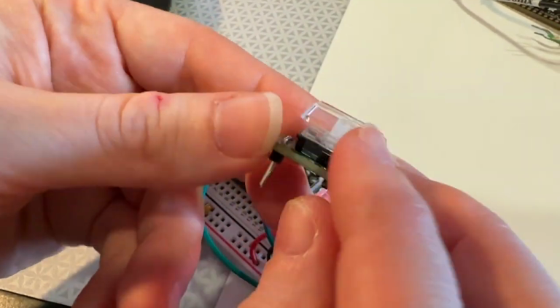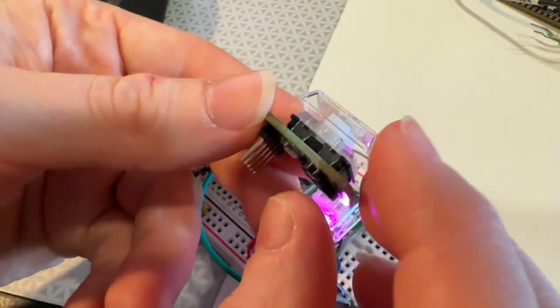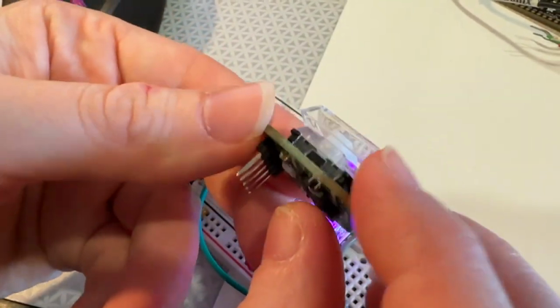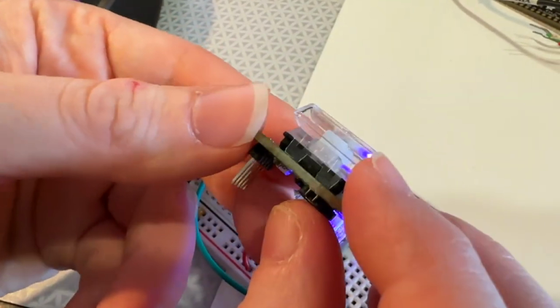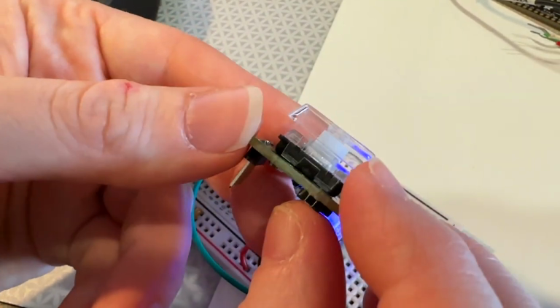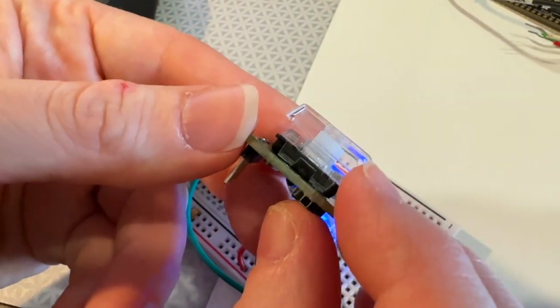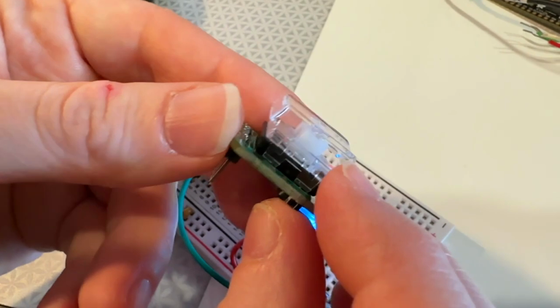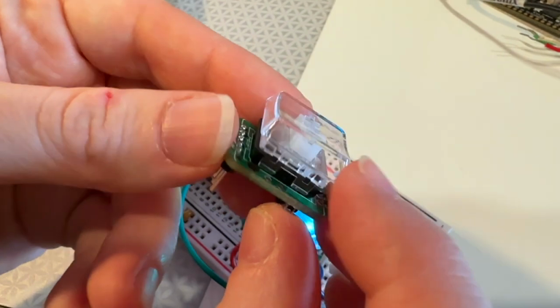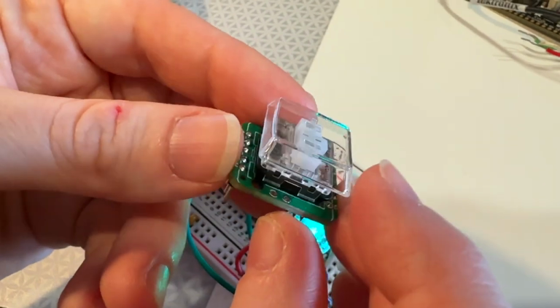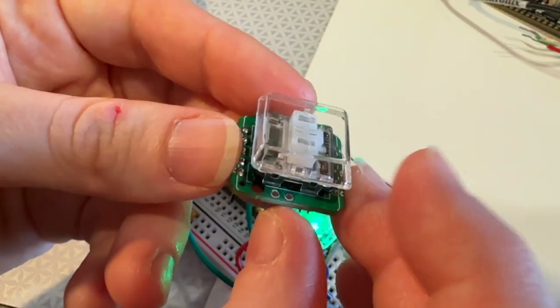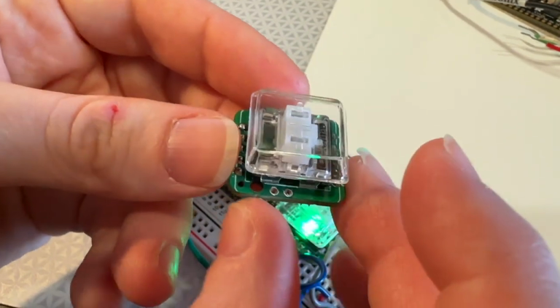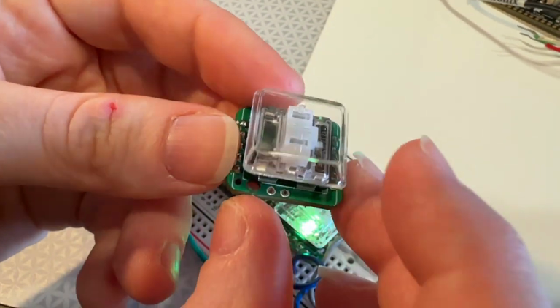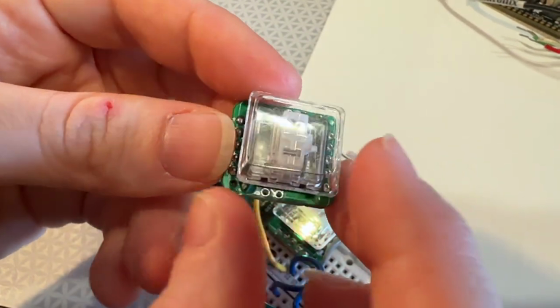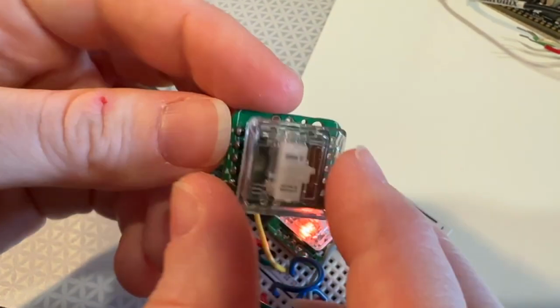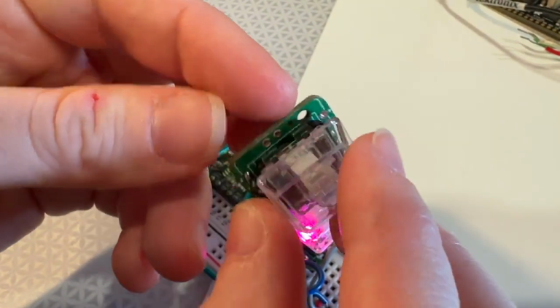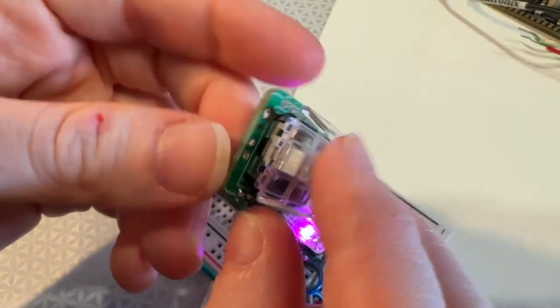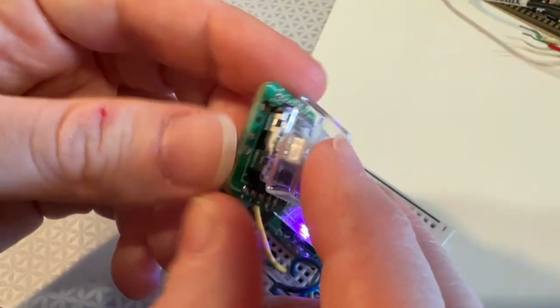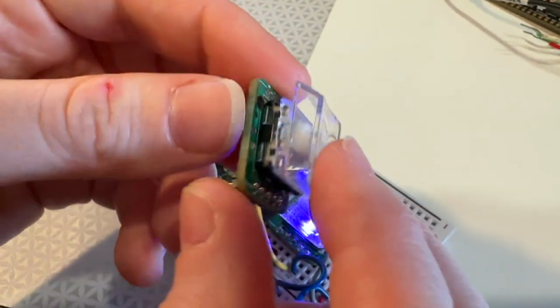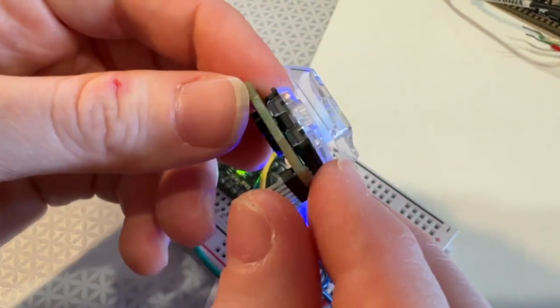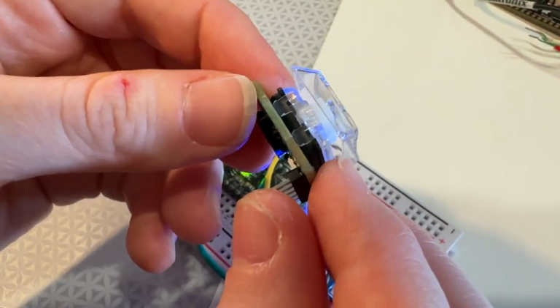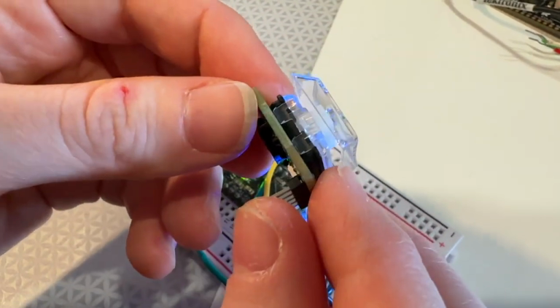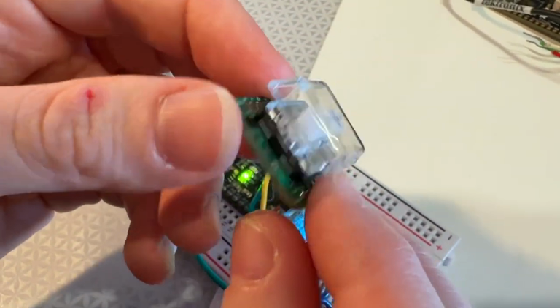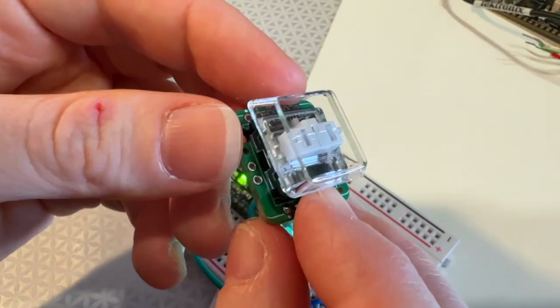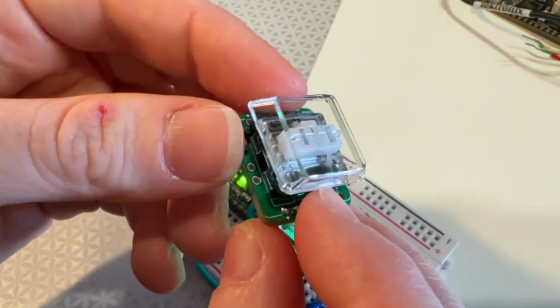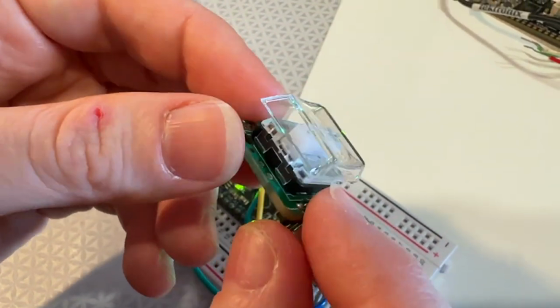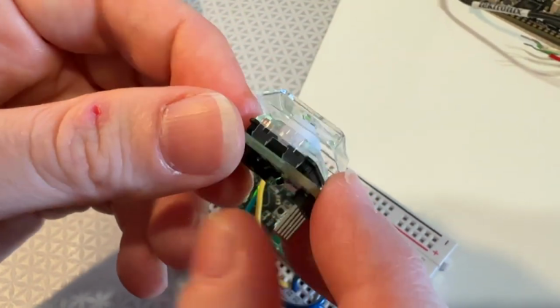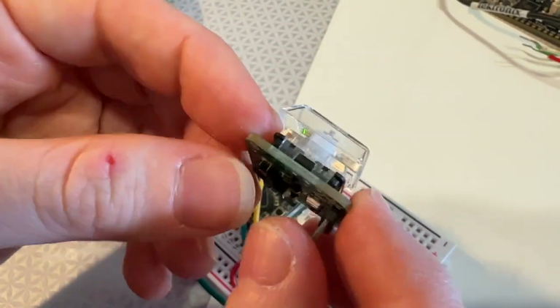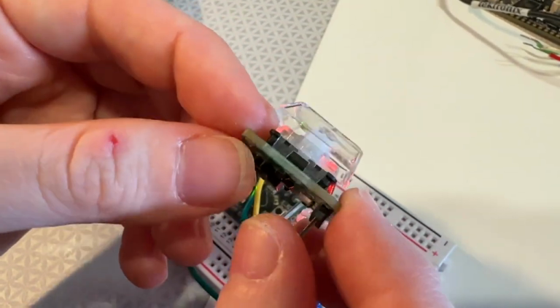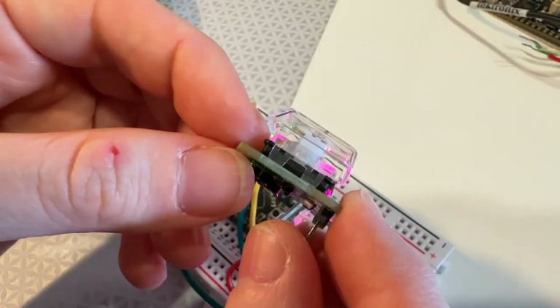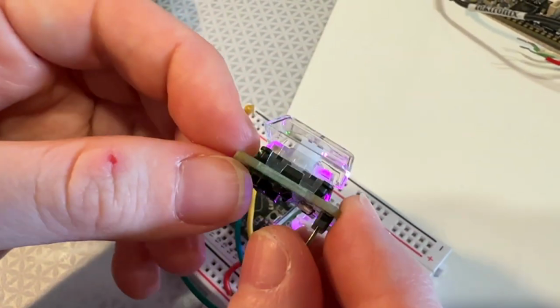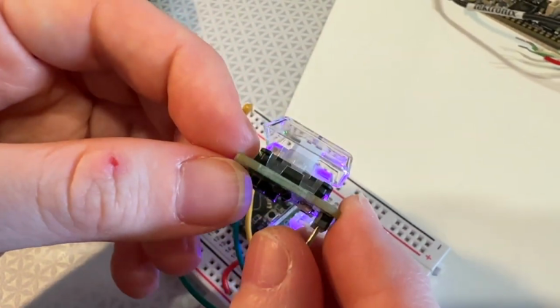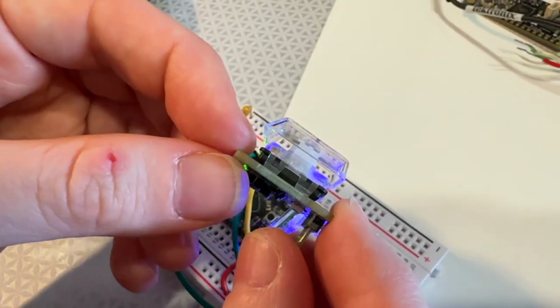So an update to our existing MX-compatible NeoKey. This is the NeoKey Chalk.